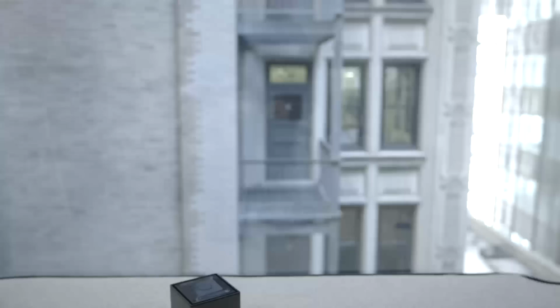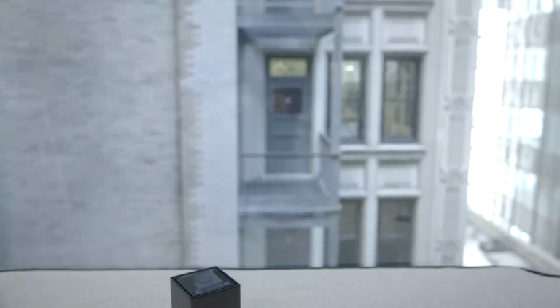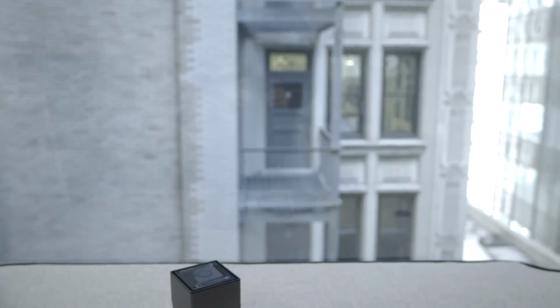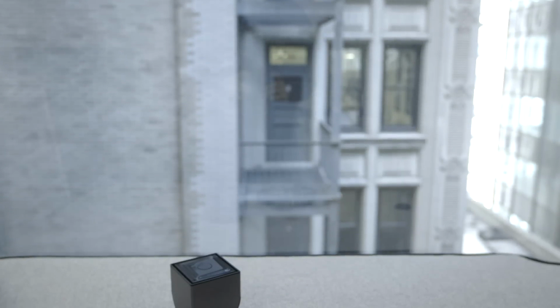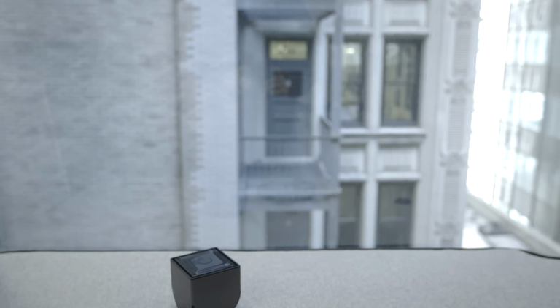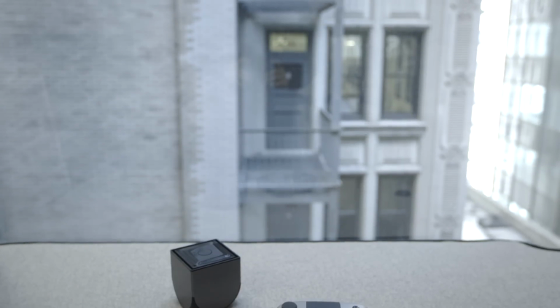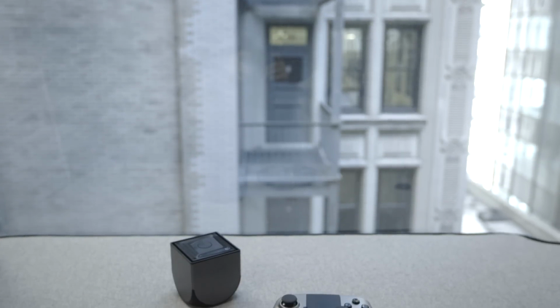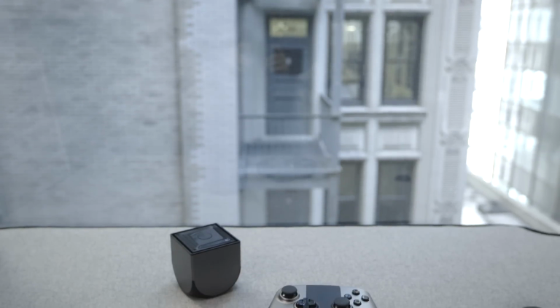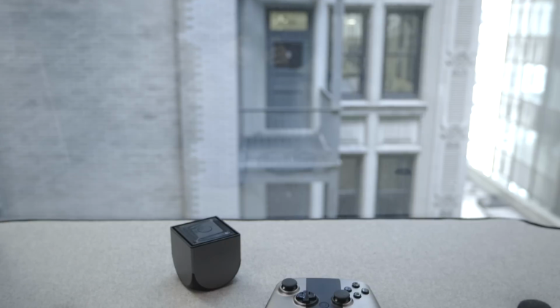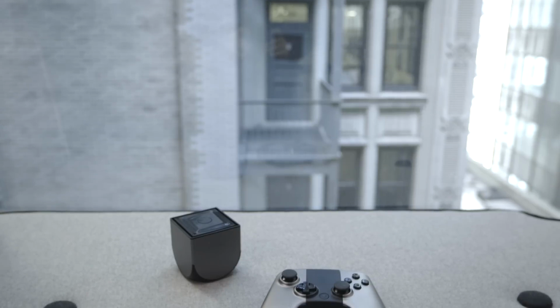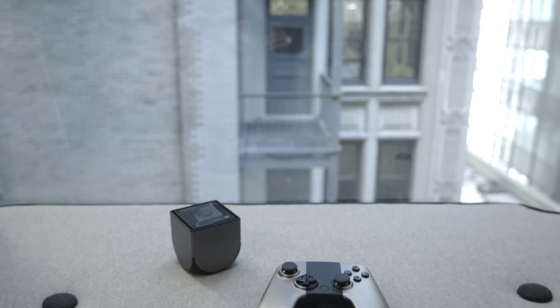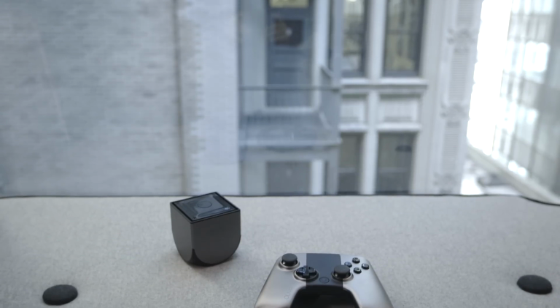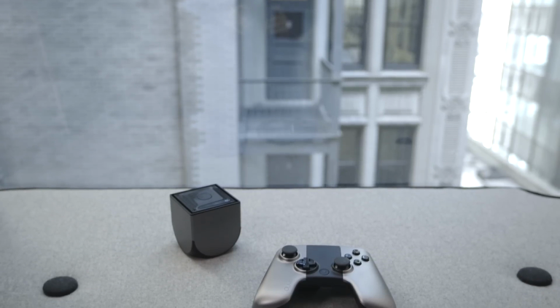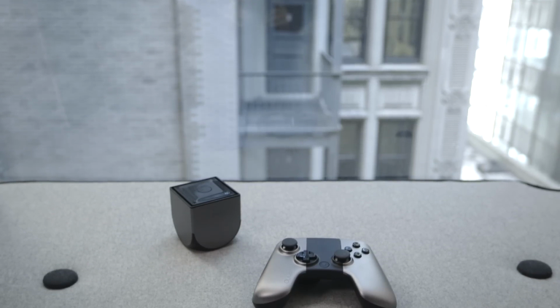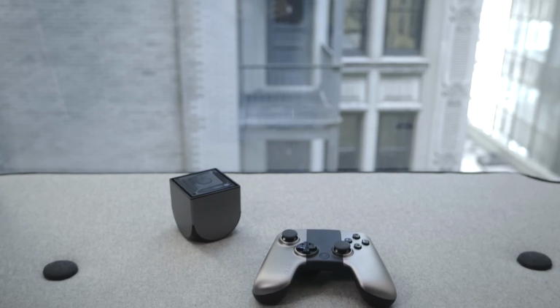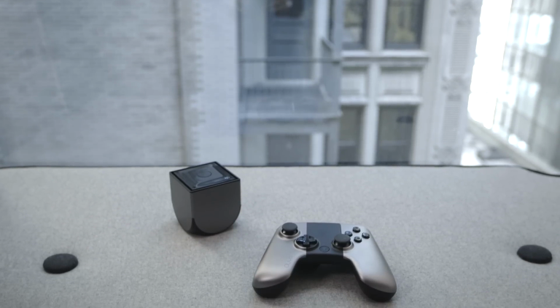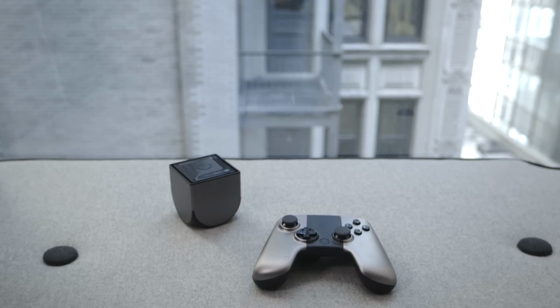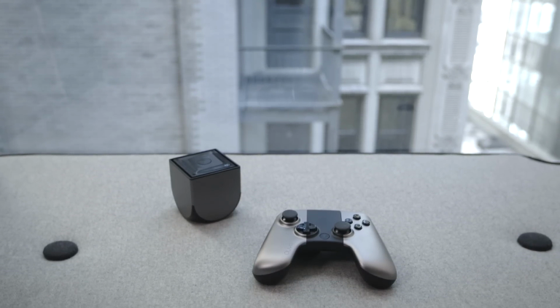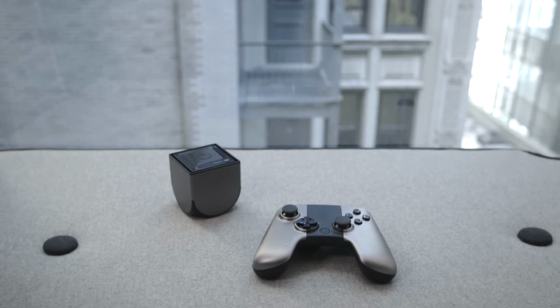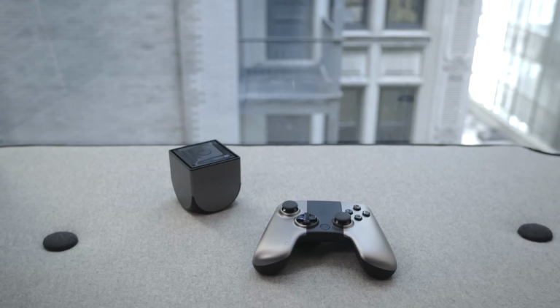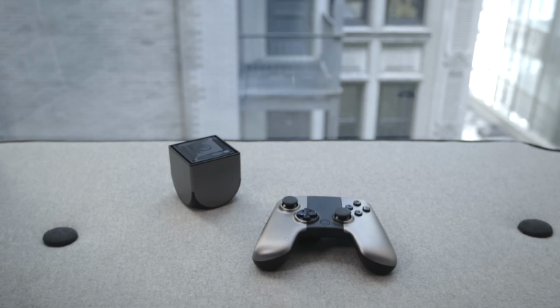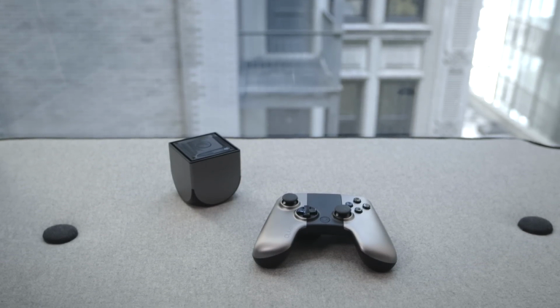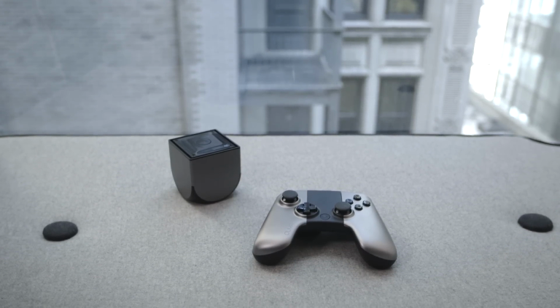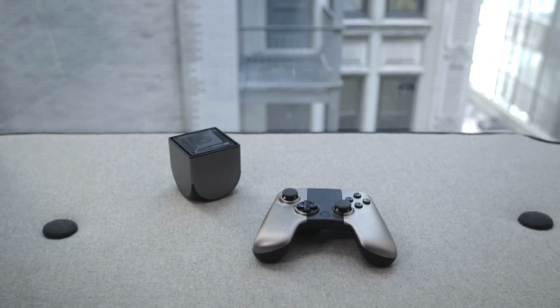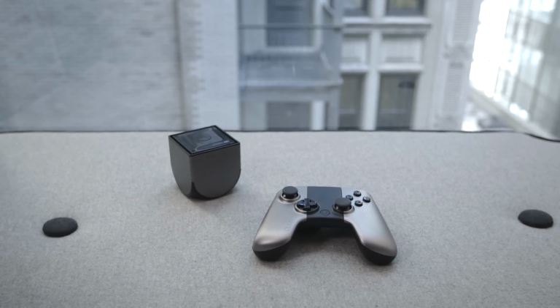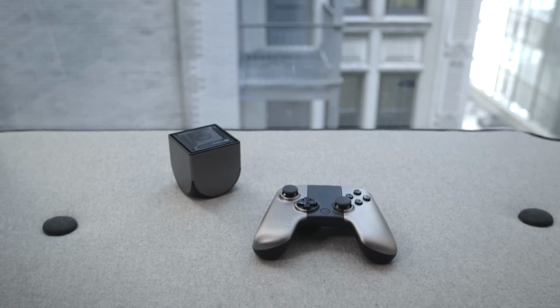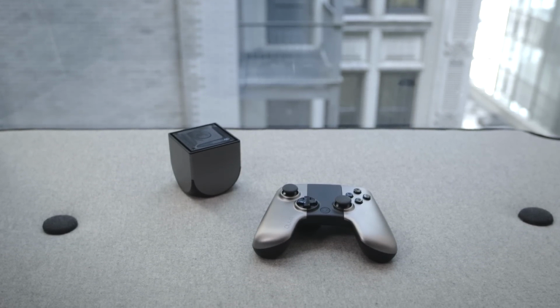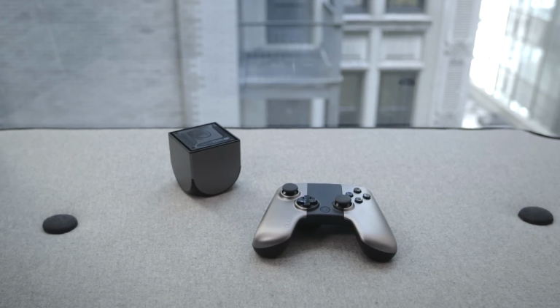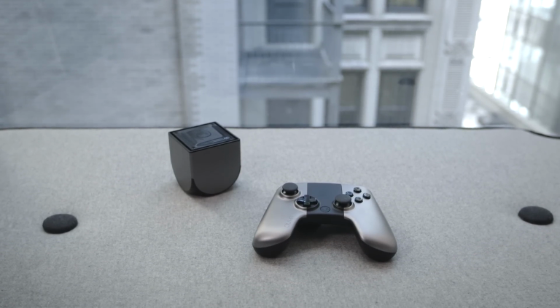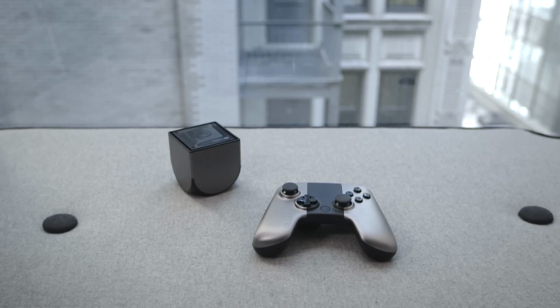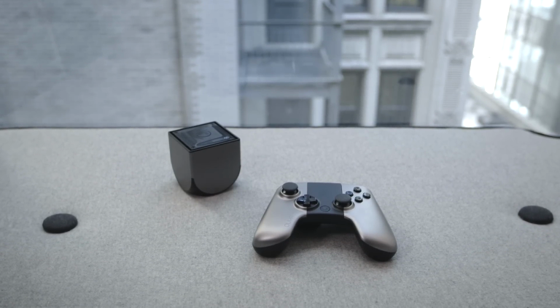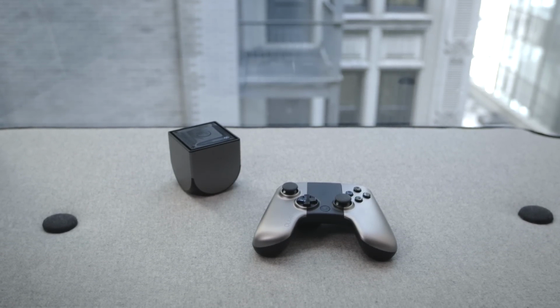This is David with The Verge, and this is OUYA — or THE OUYA. Whatever you call it, it's an Android-based gaming console that a lot of people have been waiting for.